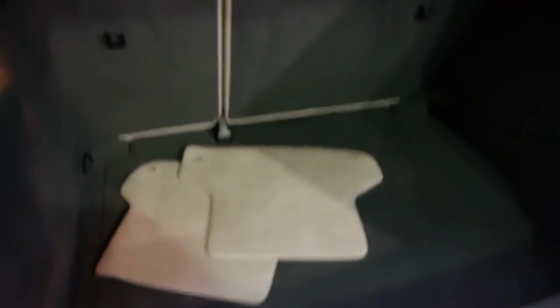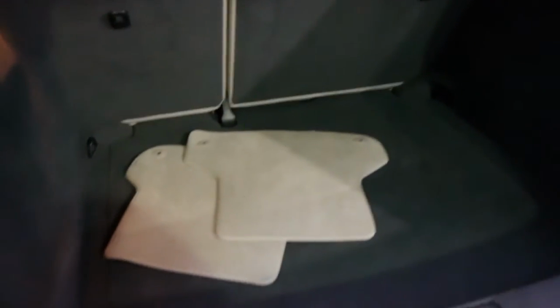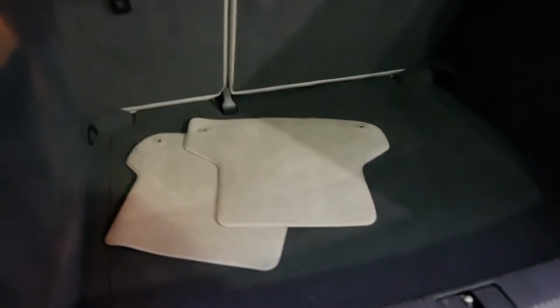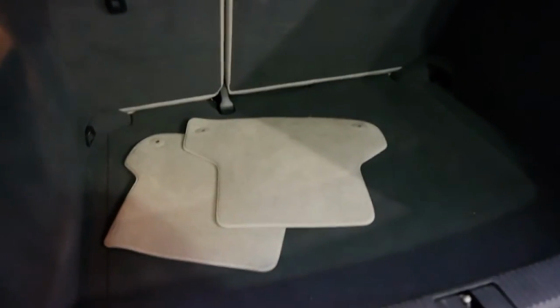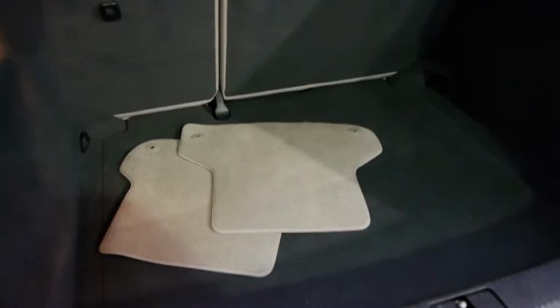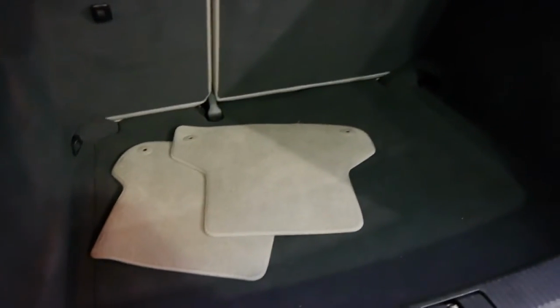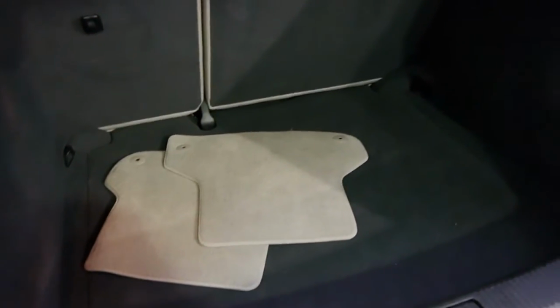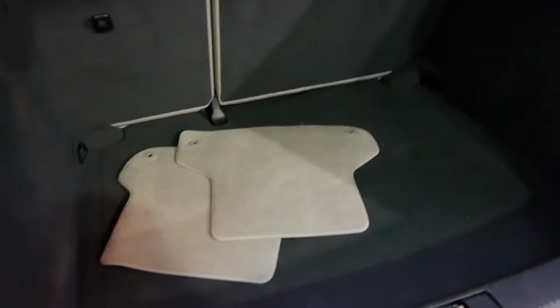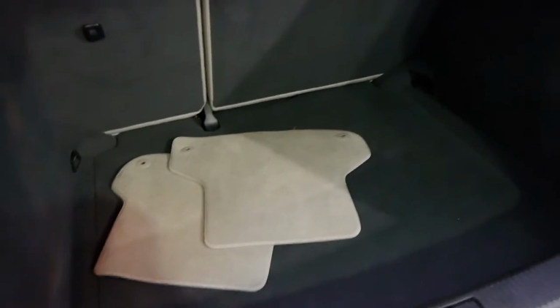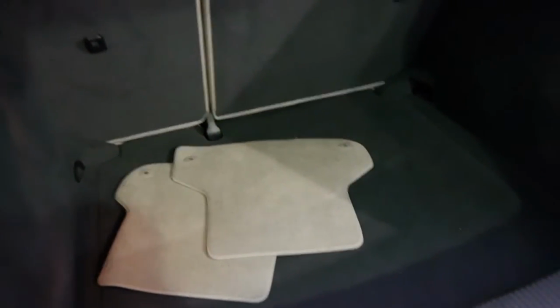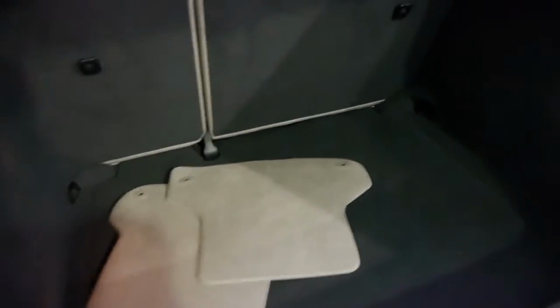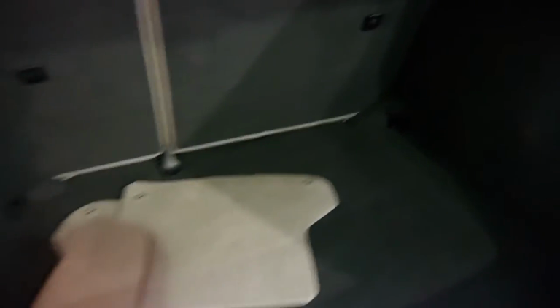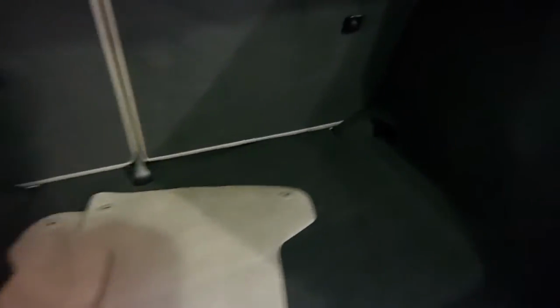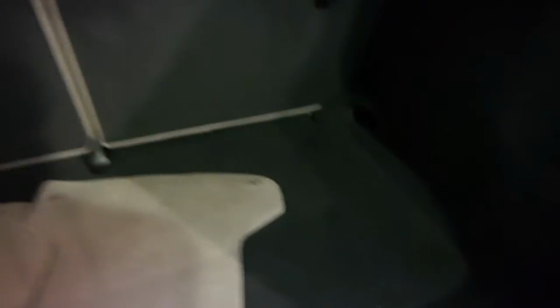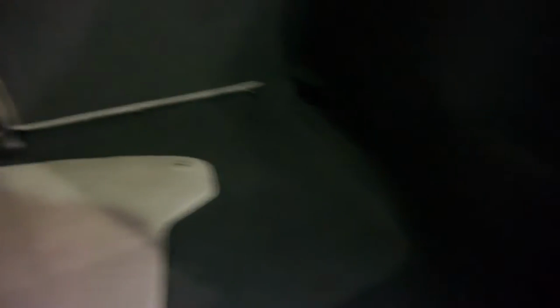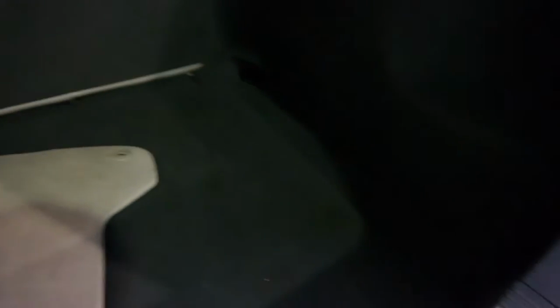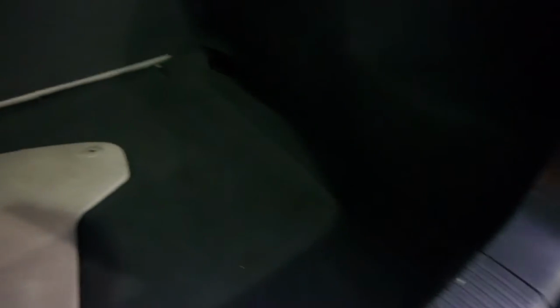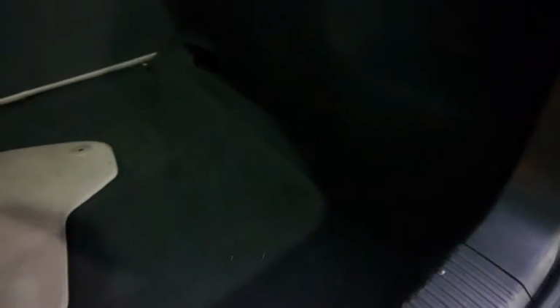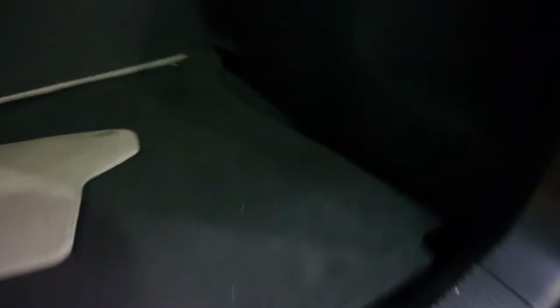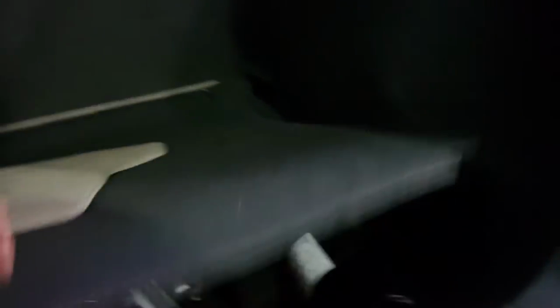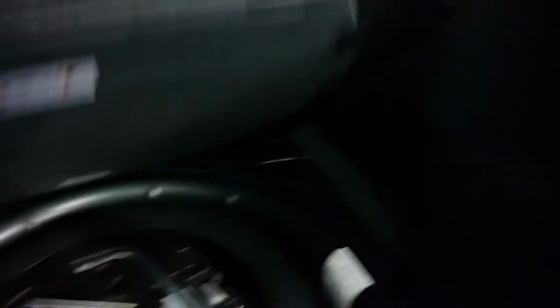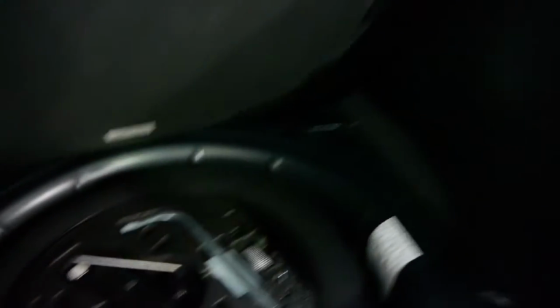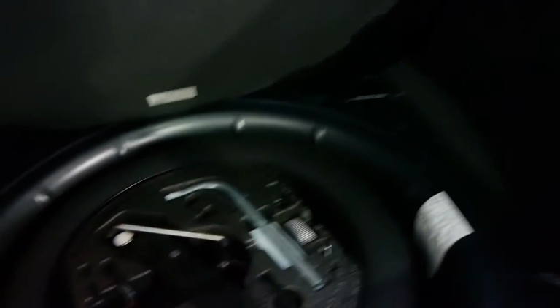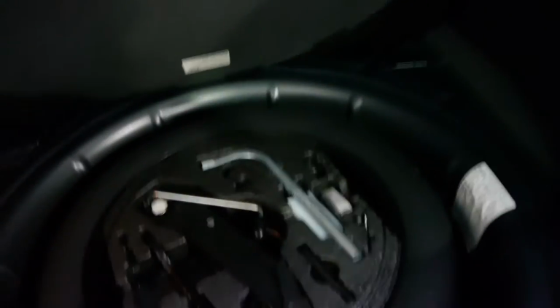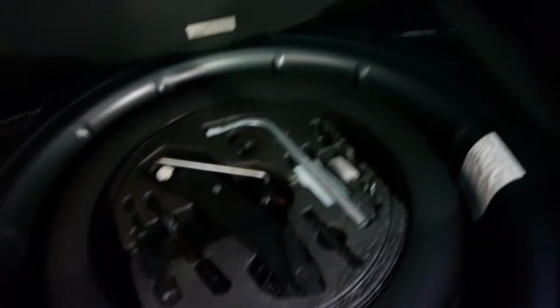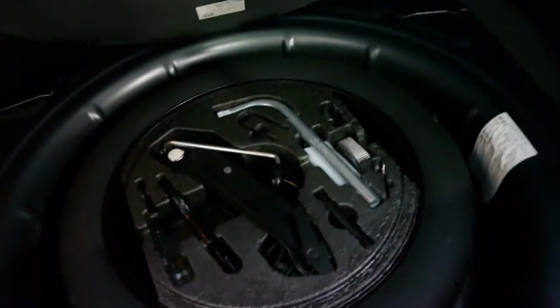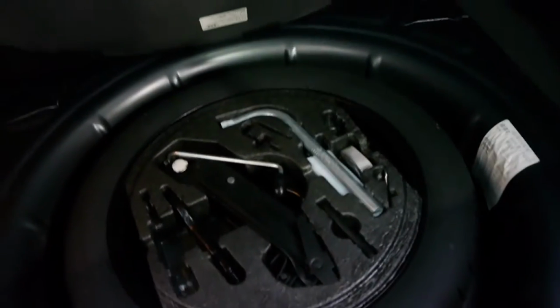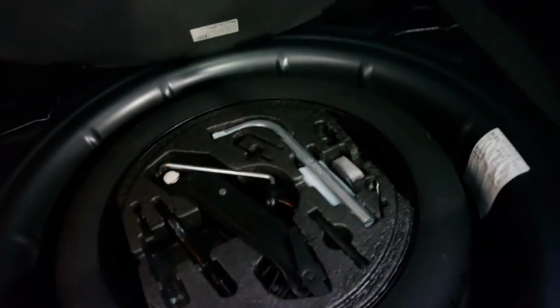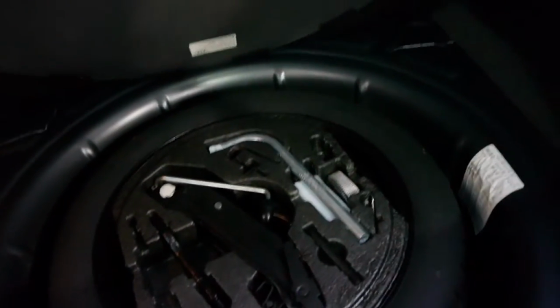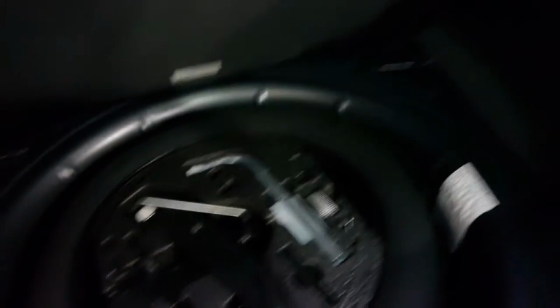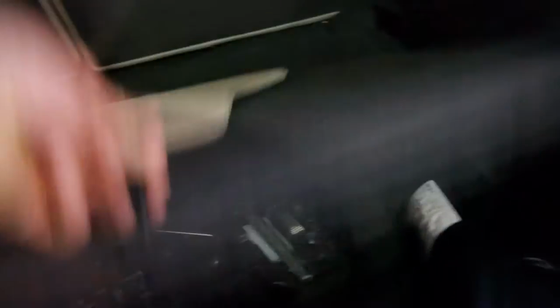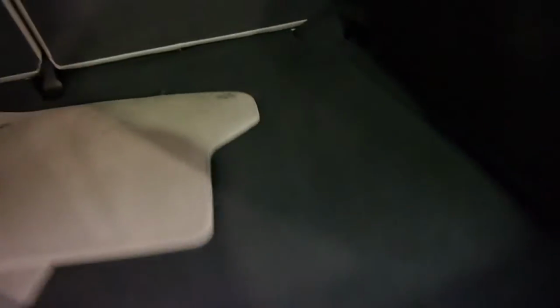These are the front factory mats which have been cleaned. It's got all your tools in the back there as well.